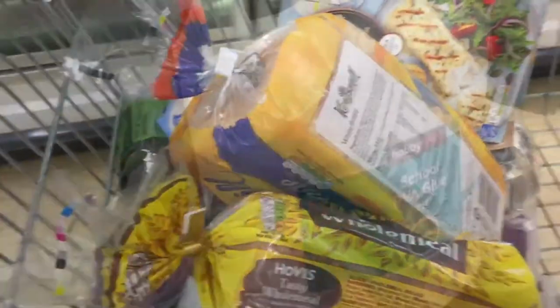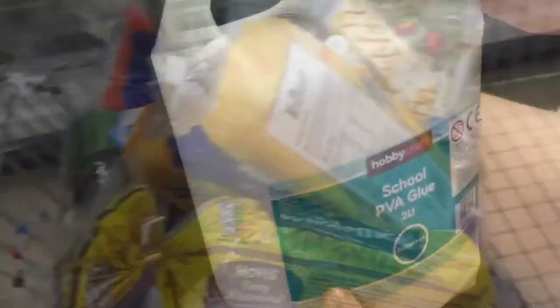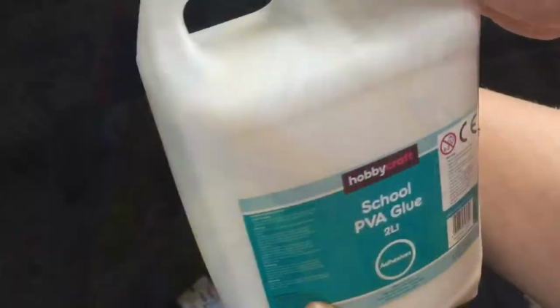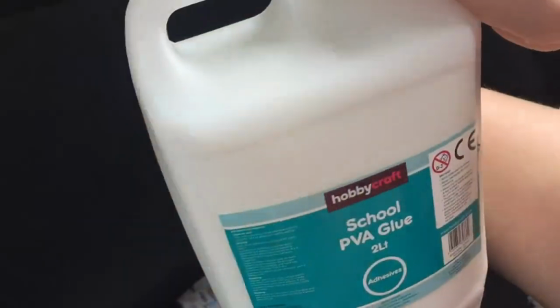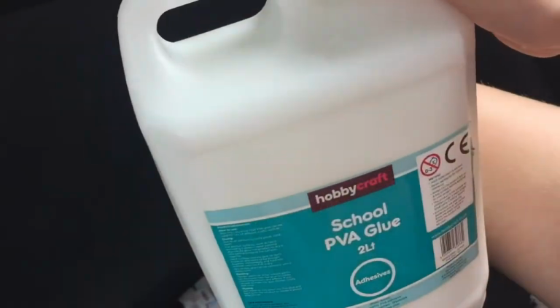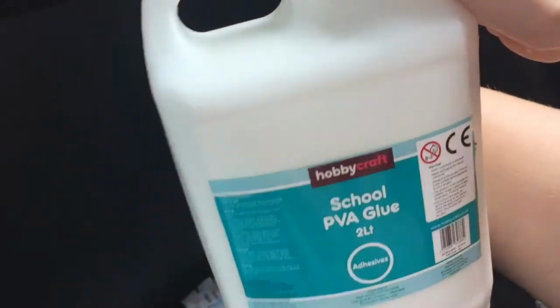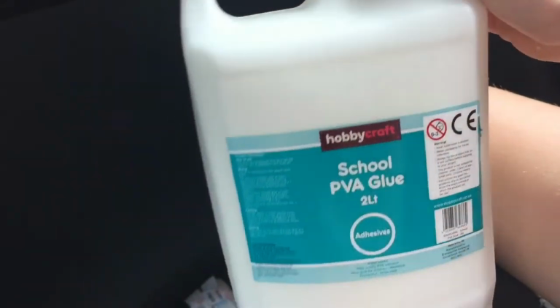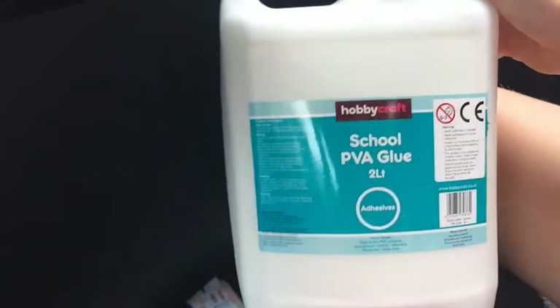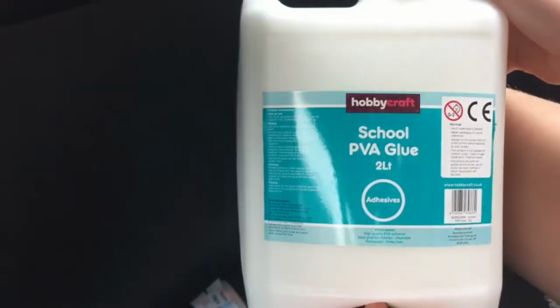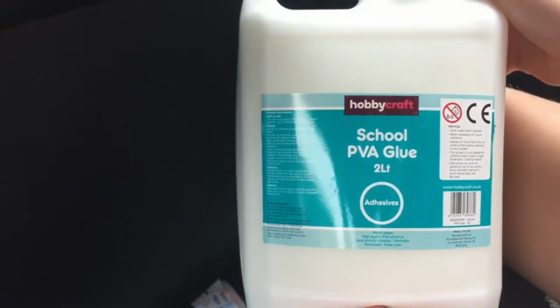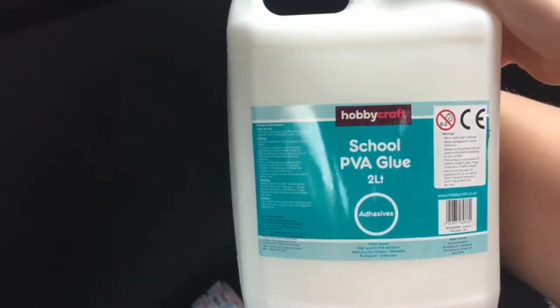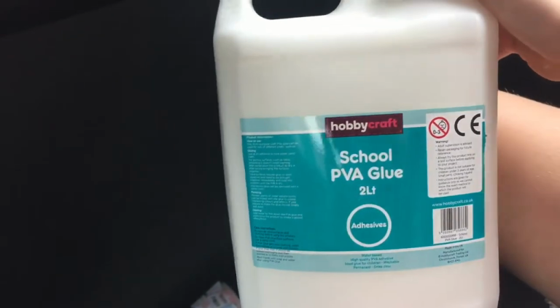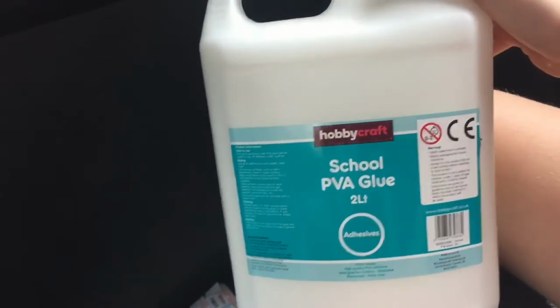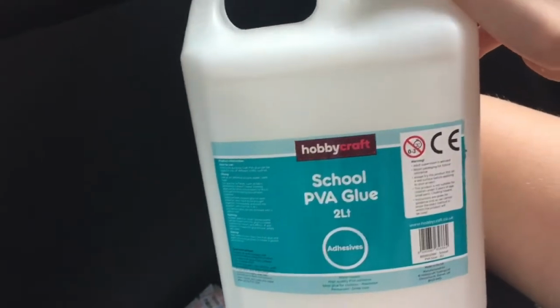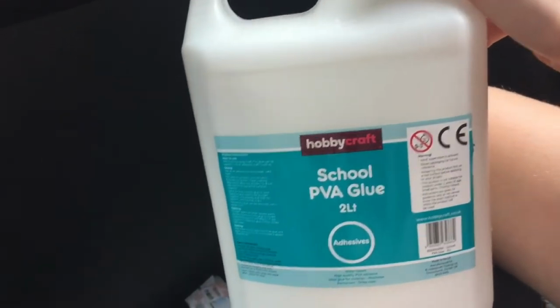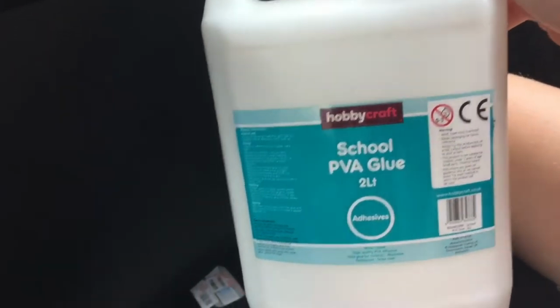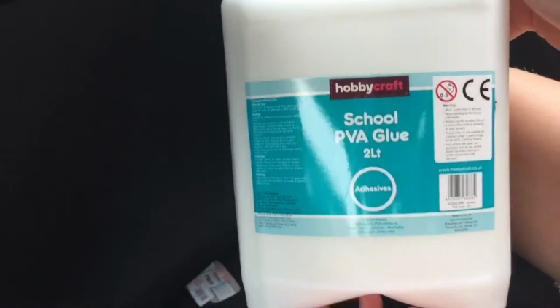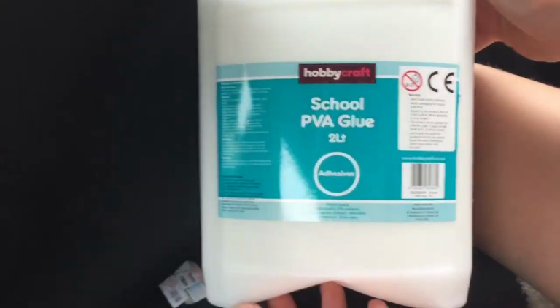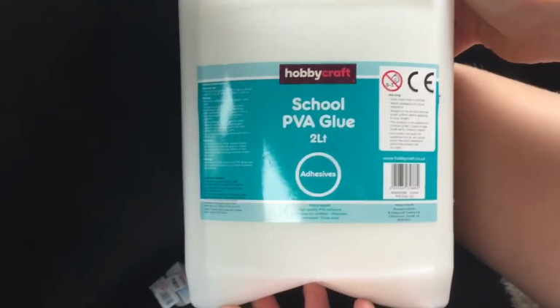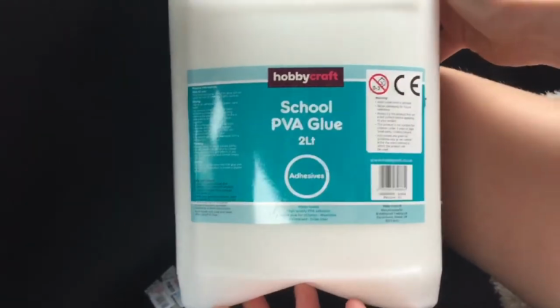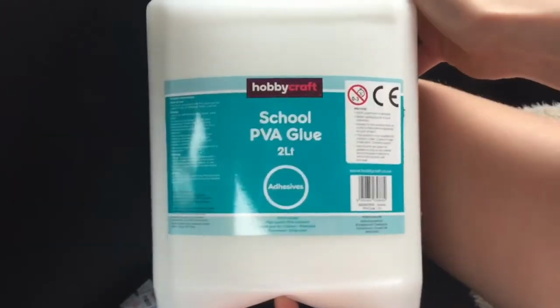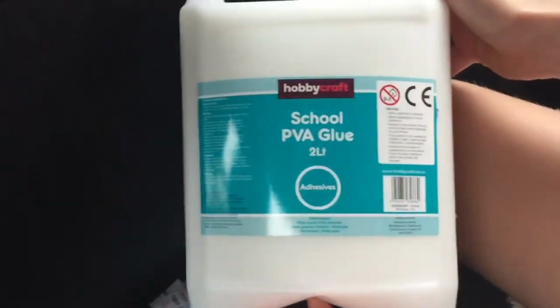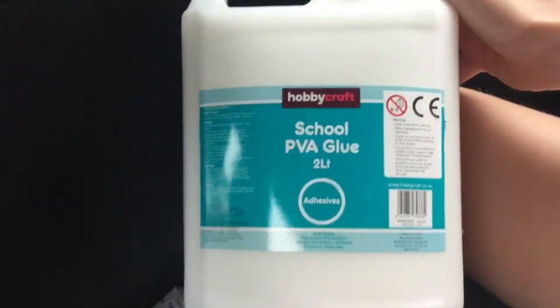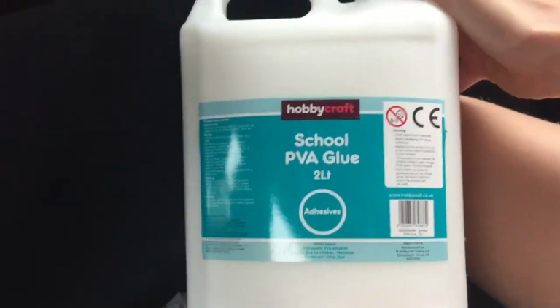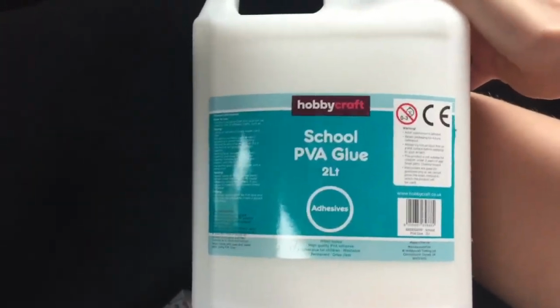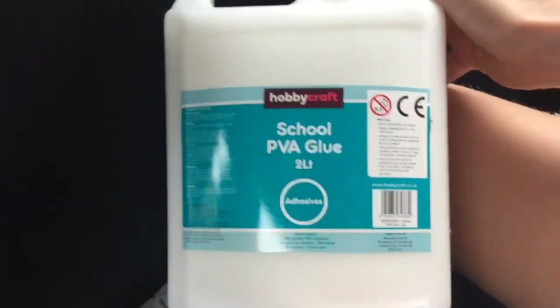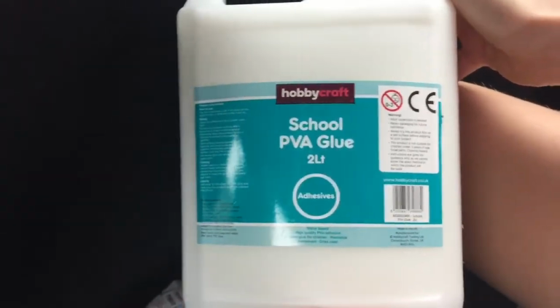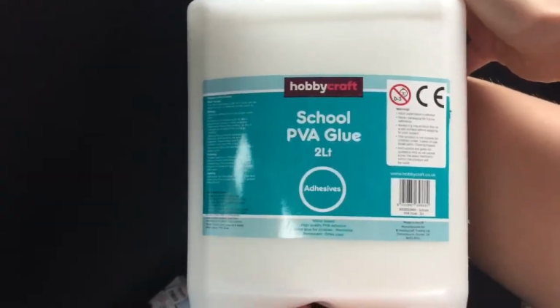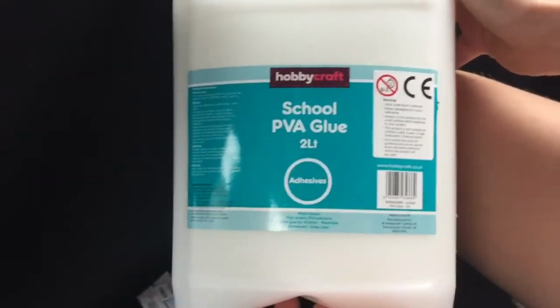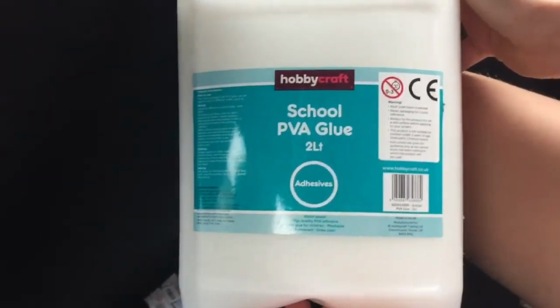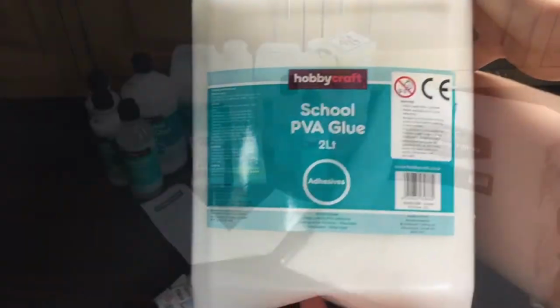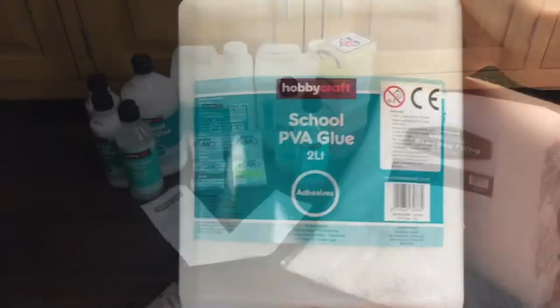We're on our way home and we can't wait to use the slime set that we're getting.